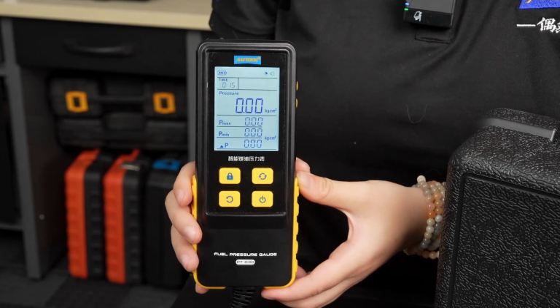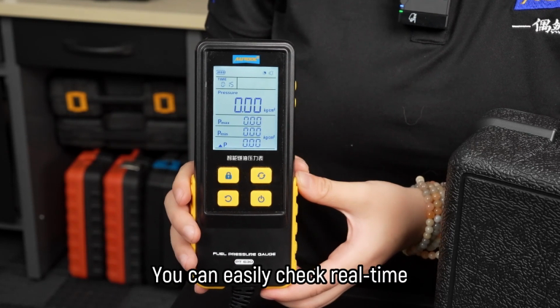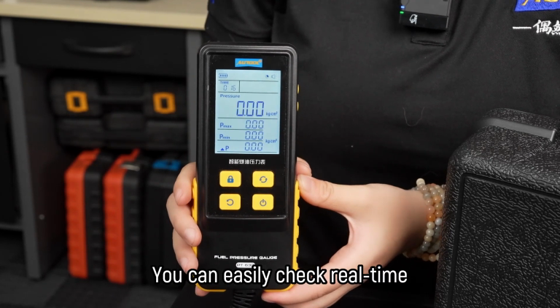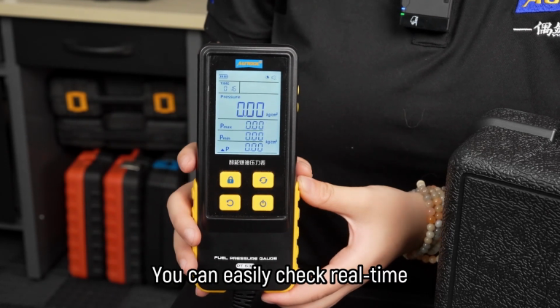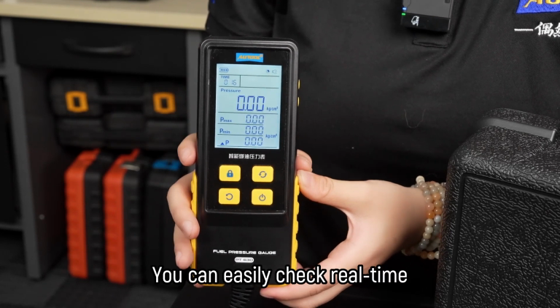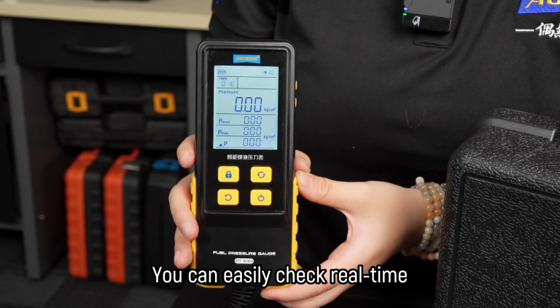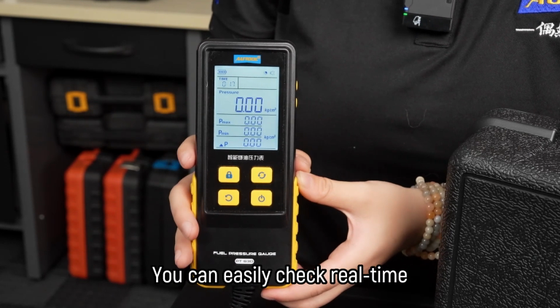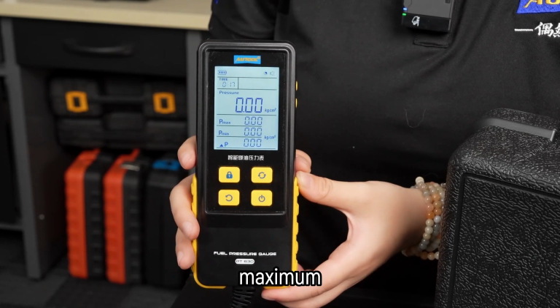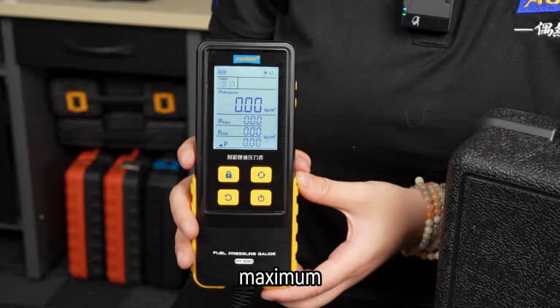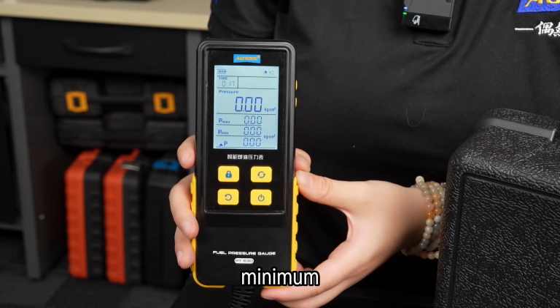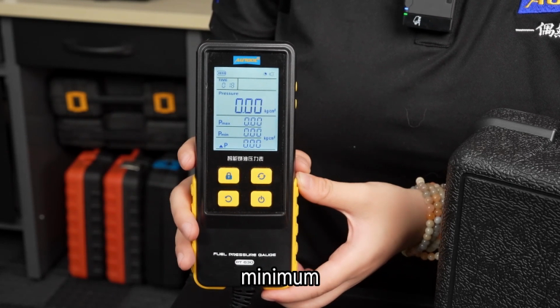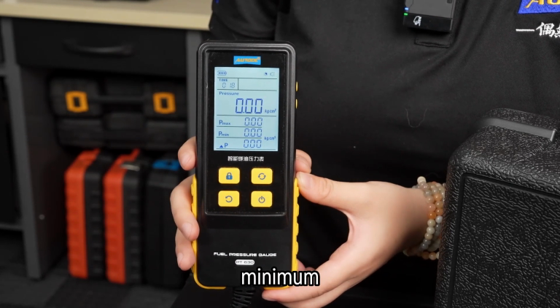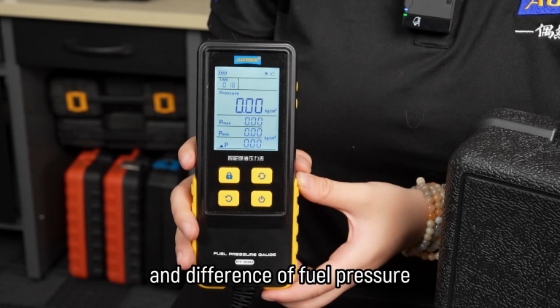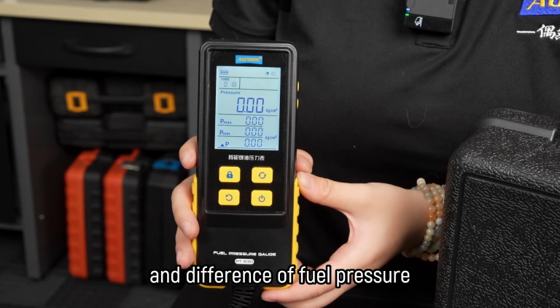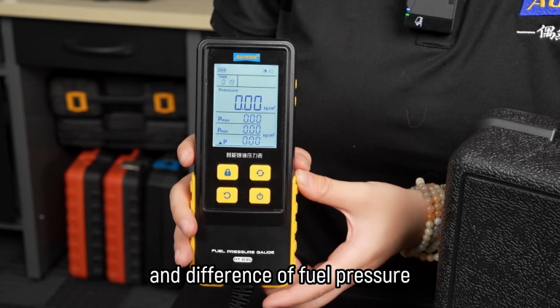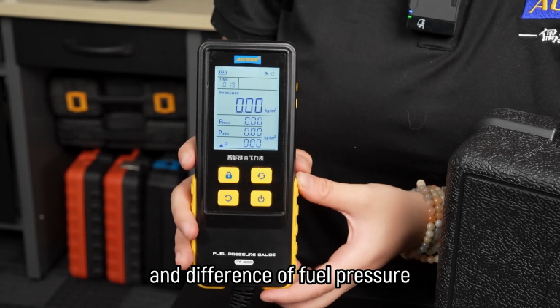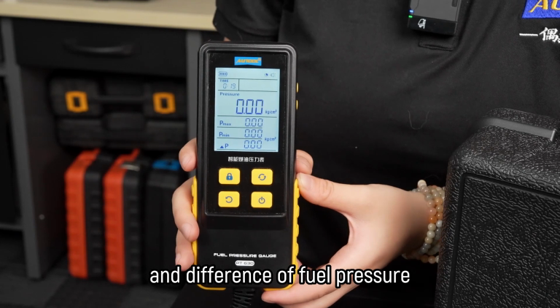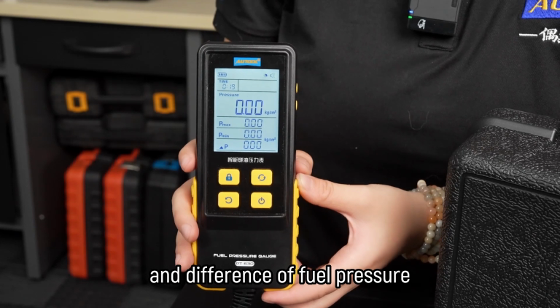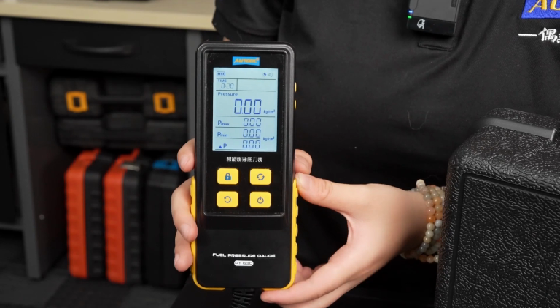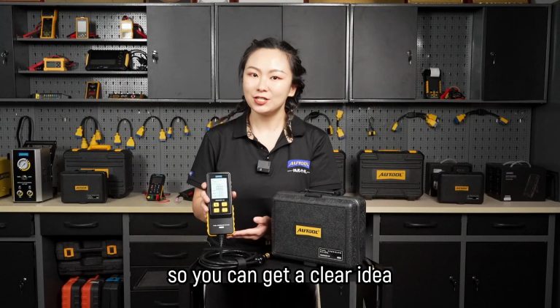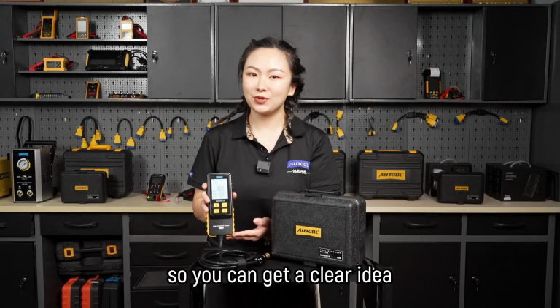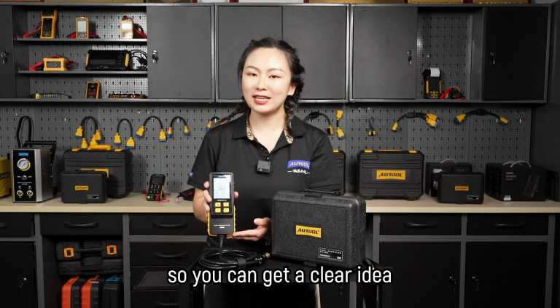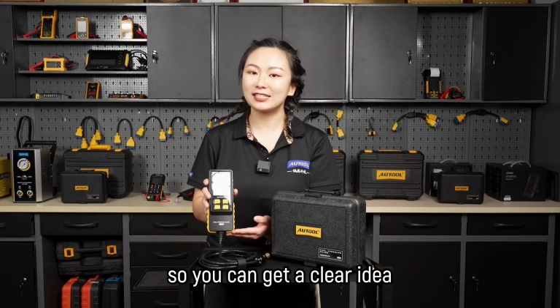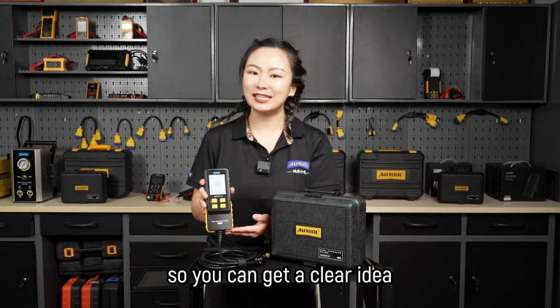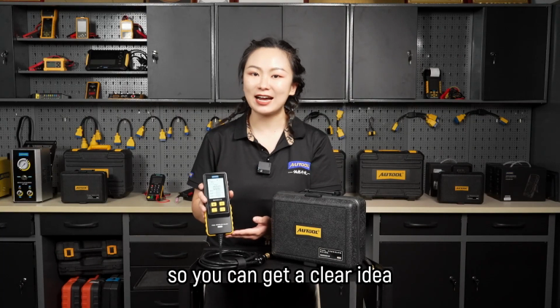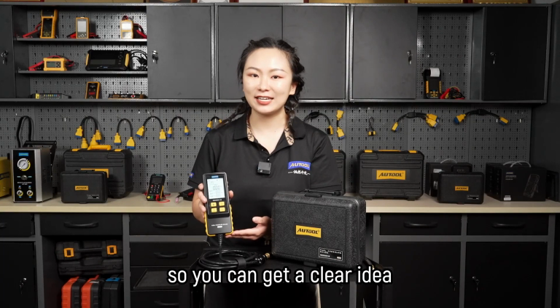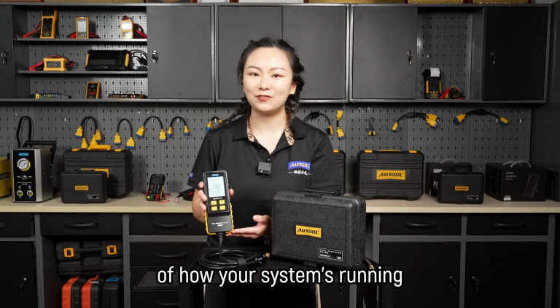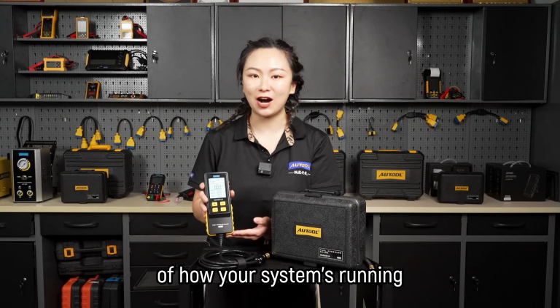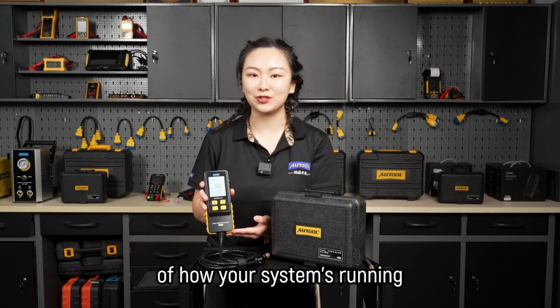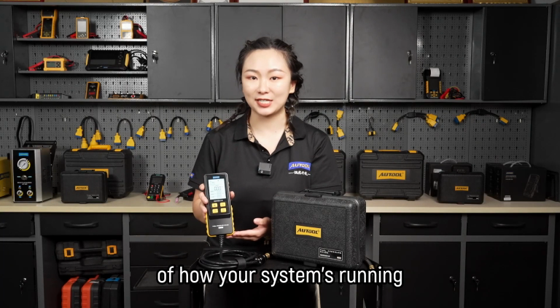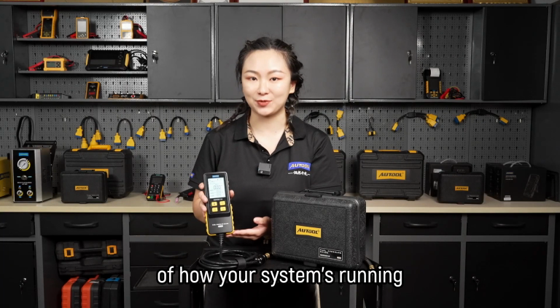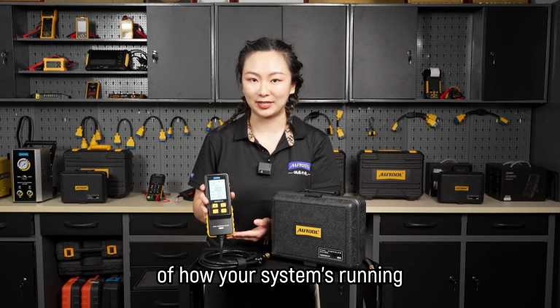You can easily check real-time maximum, minimum and difference of fuel pressure, so you can get a clear idea of how your system is running.